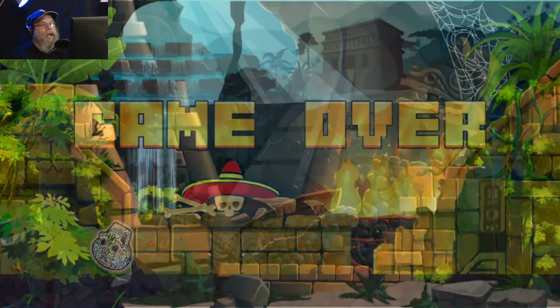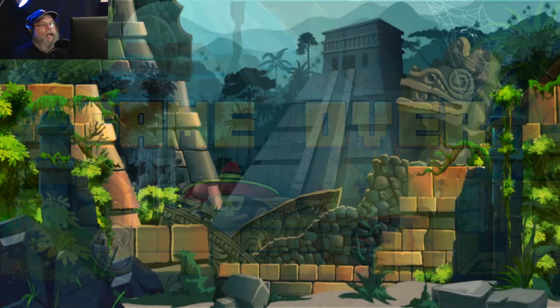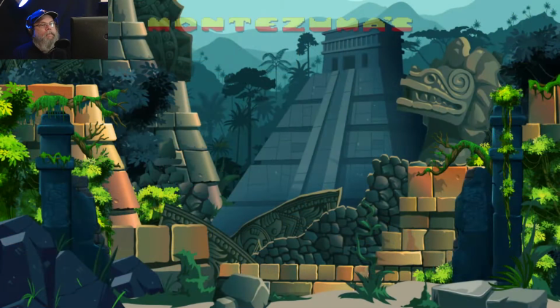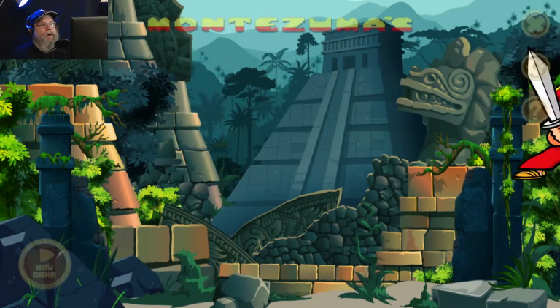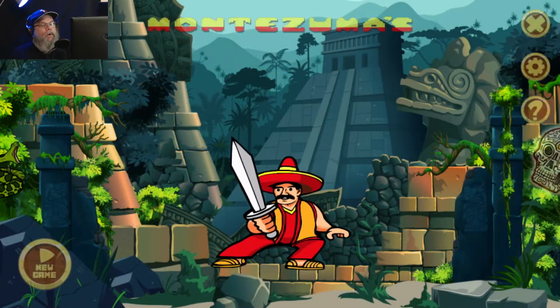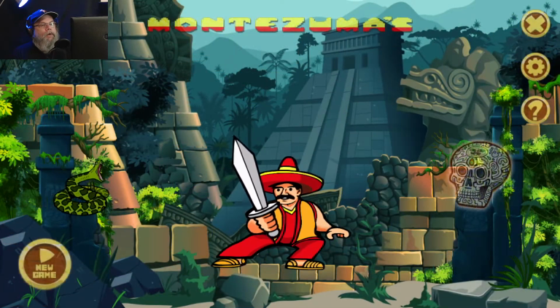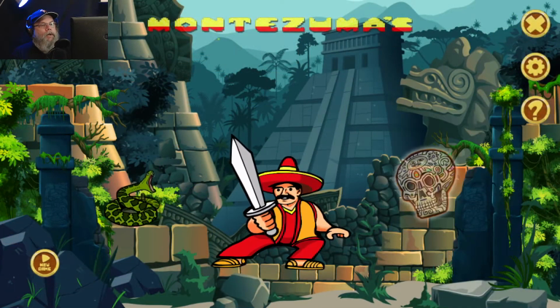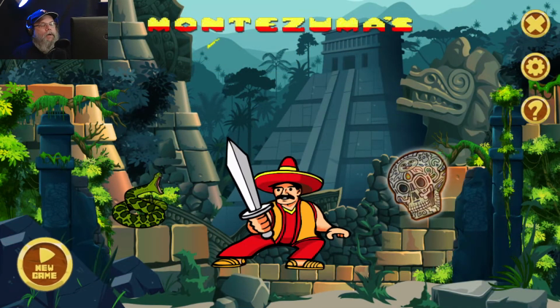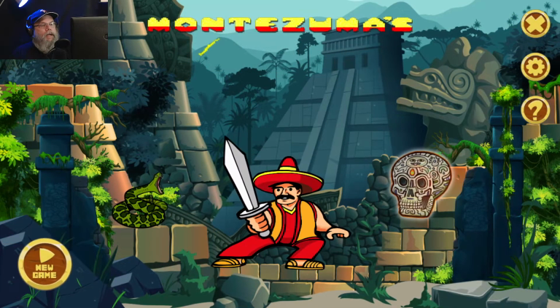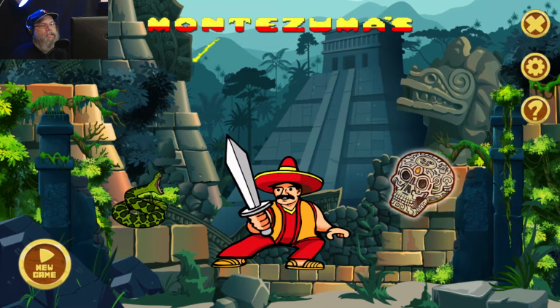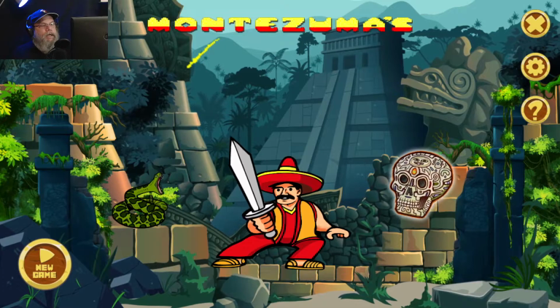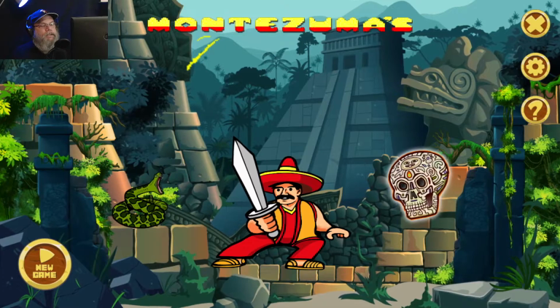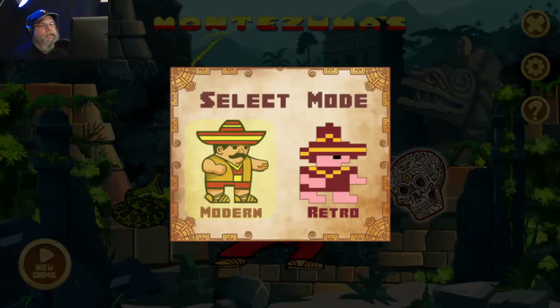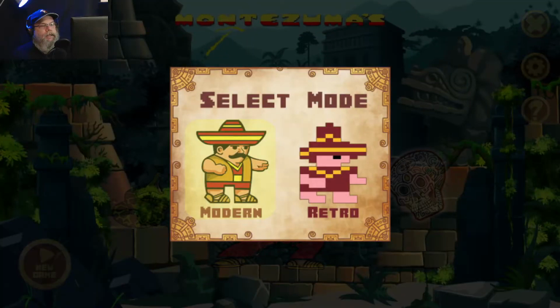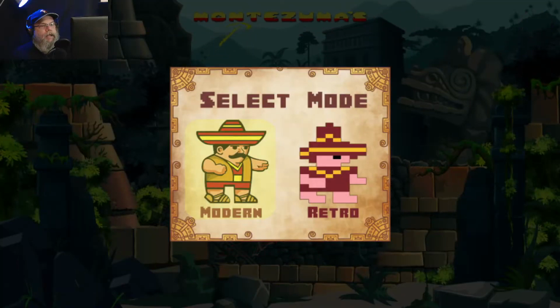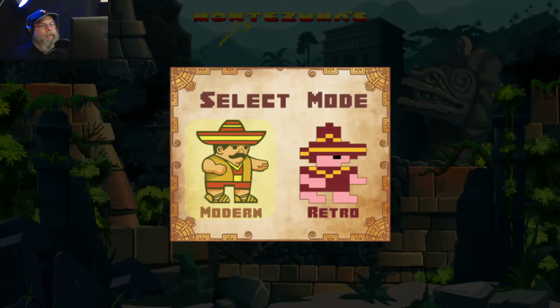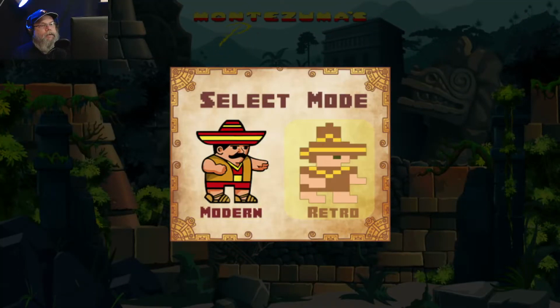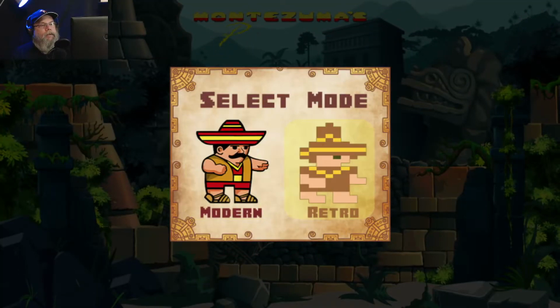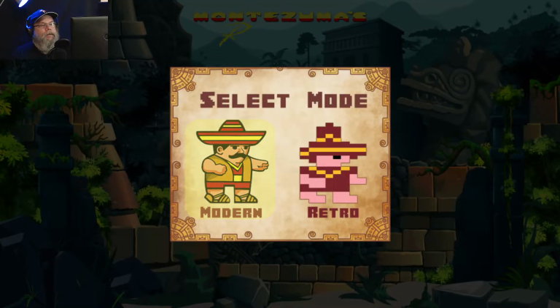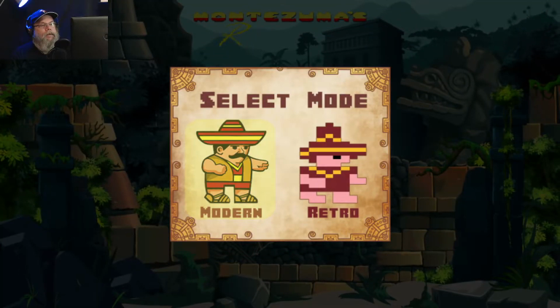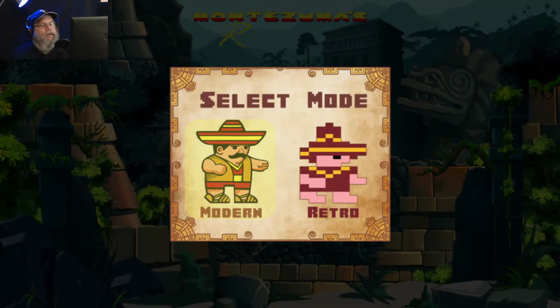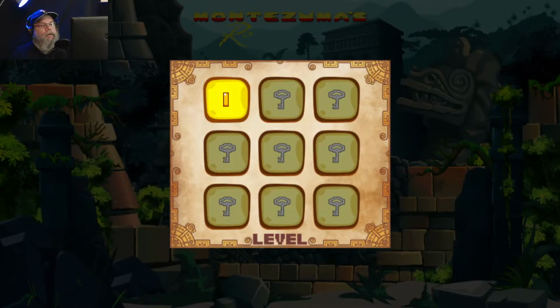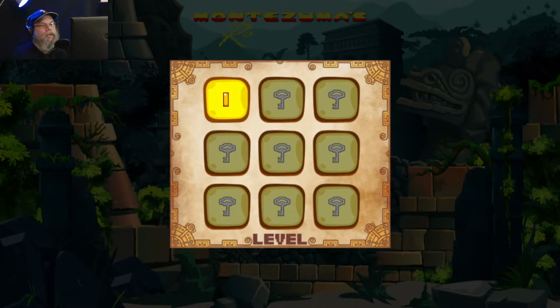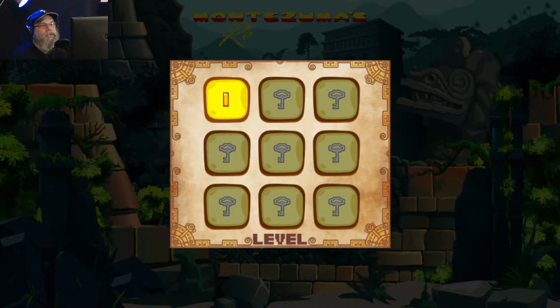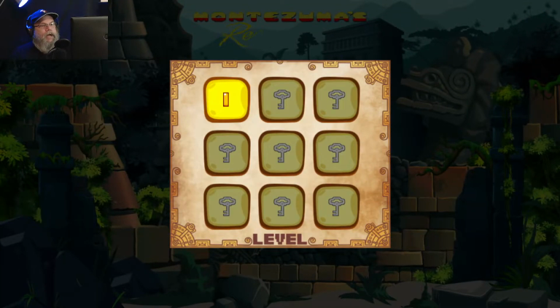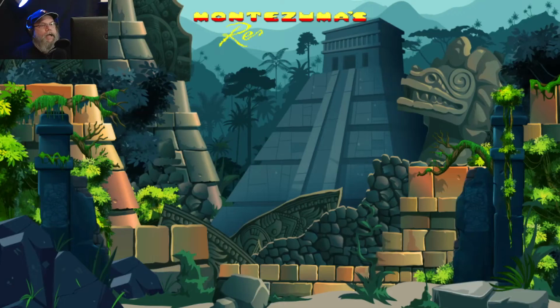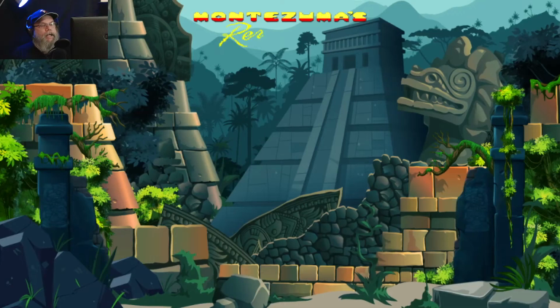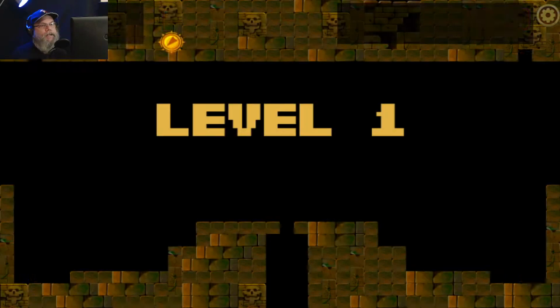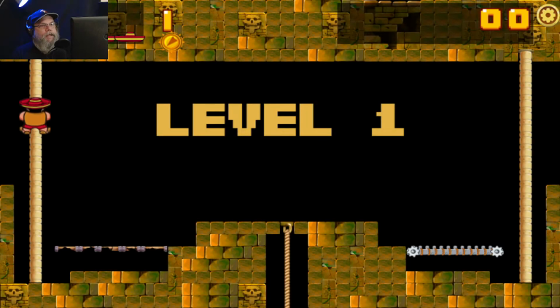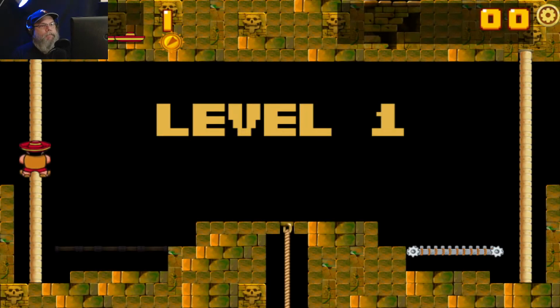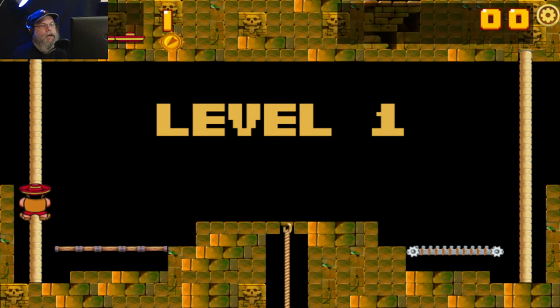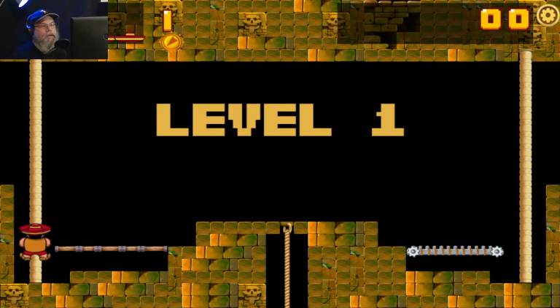Game over — oh, that sucks. Alright, new game. Let's try the modern mode.